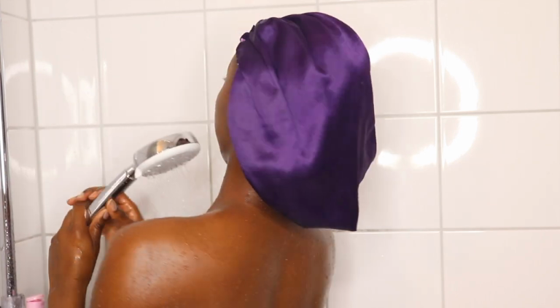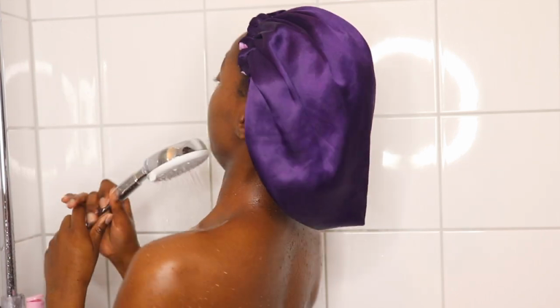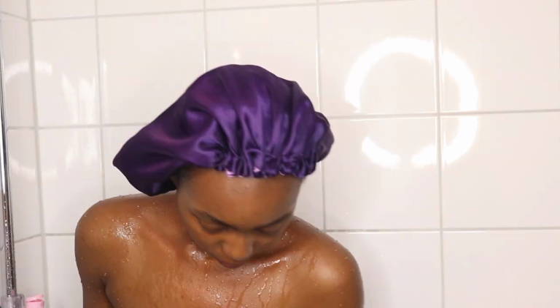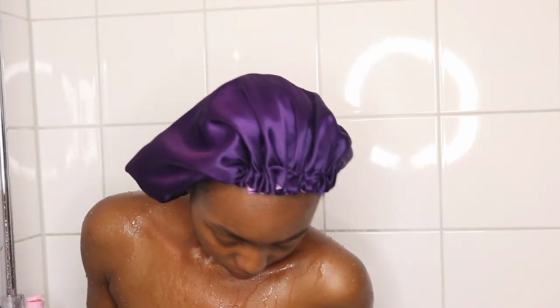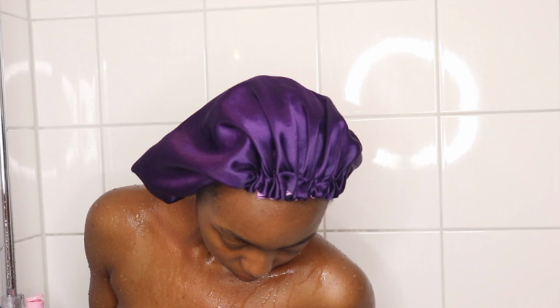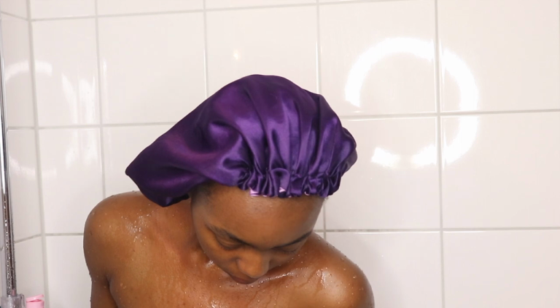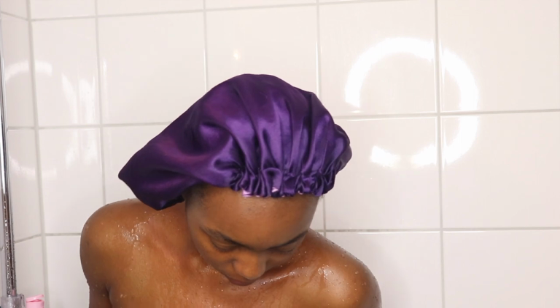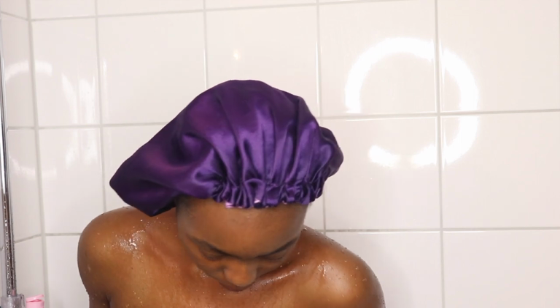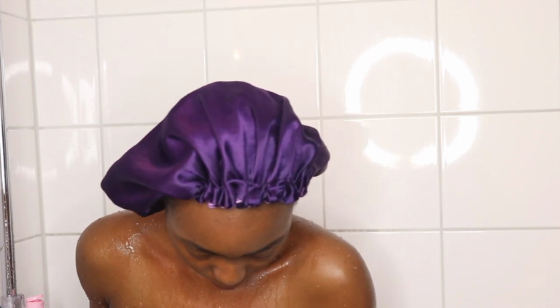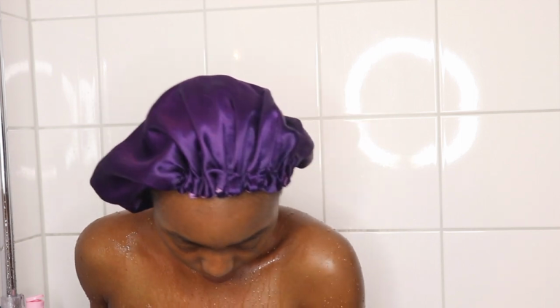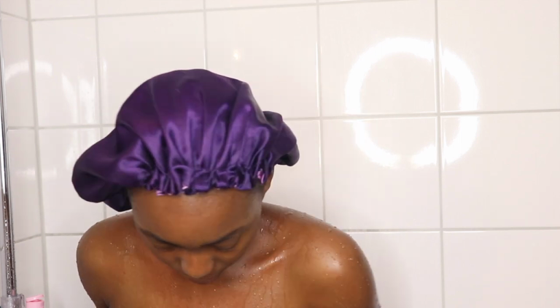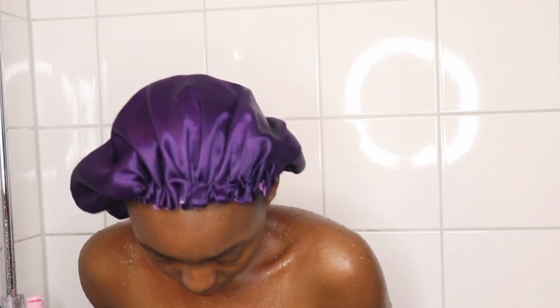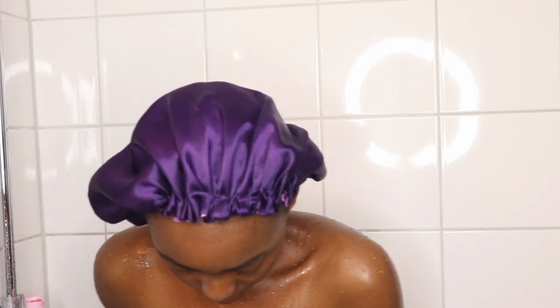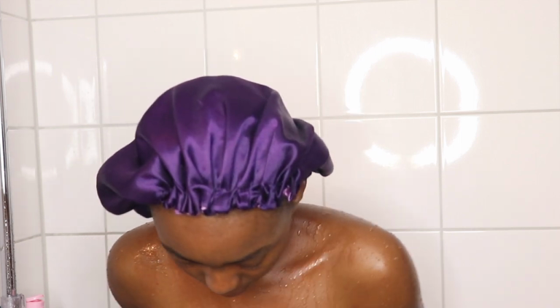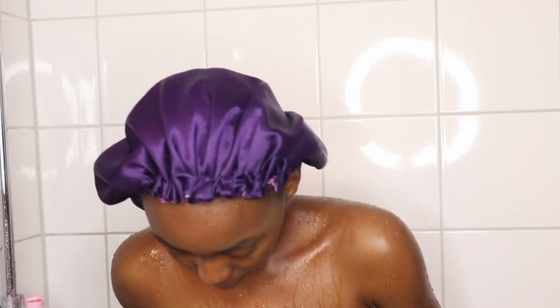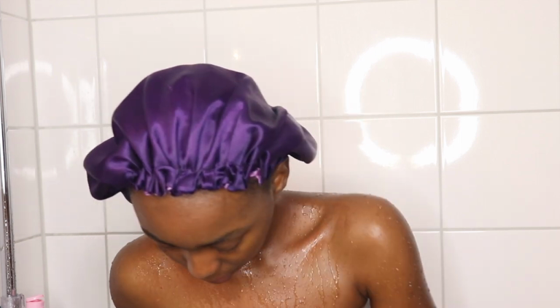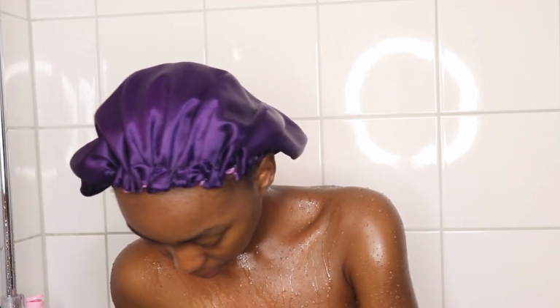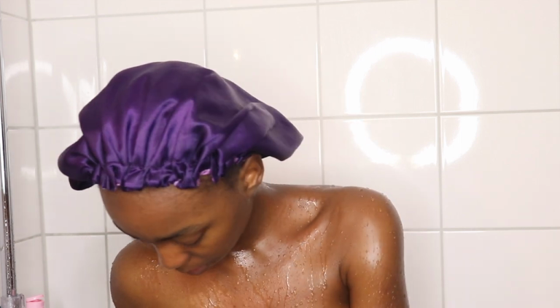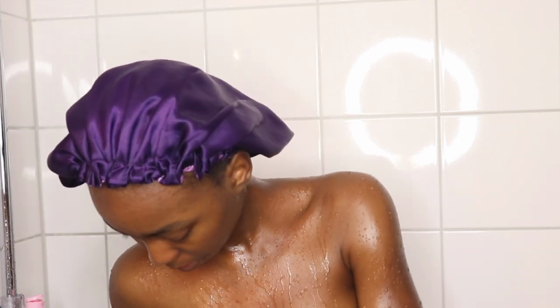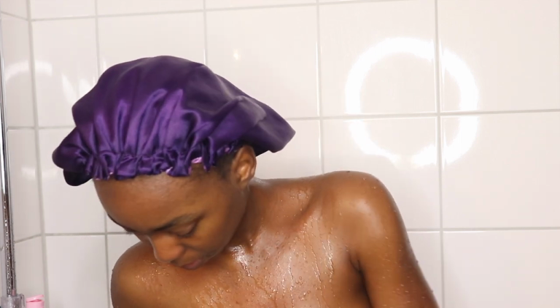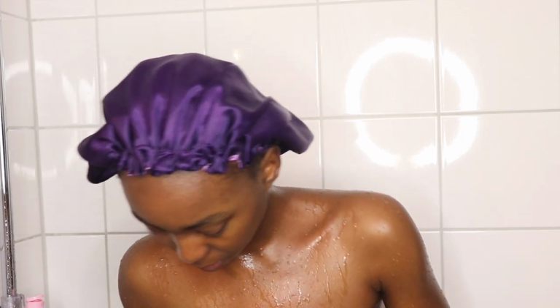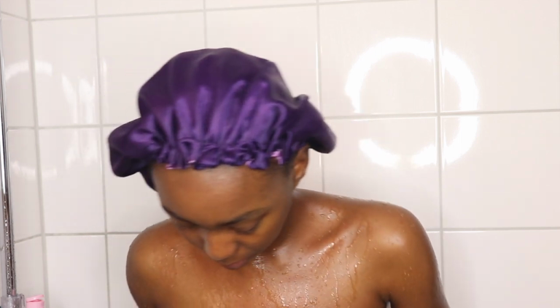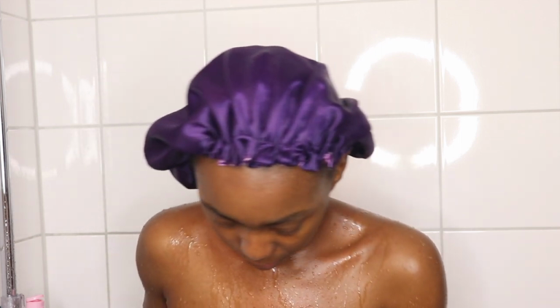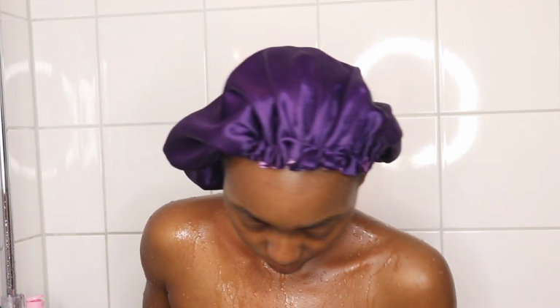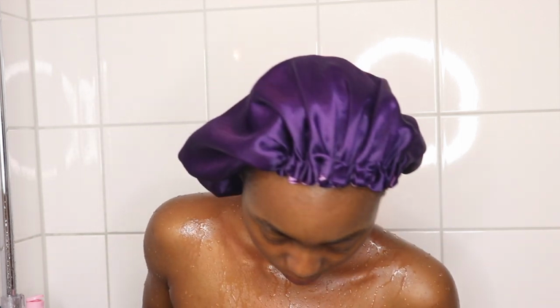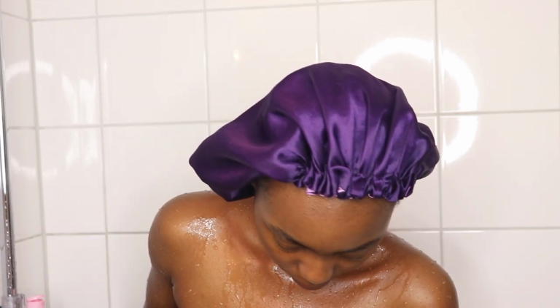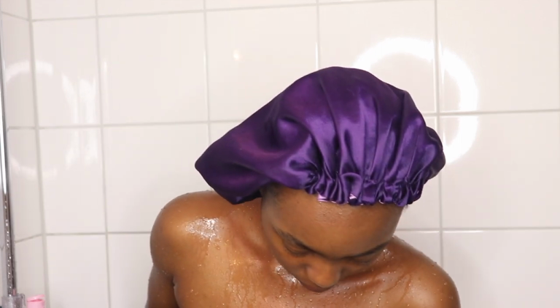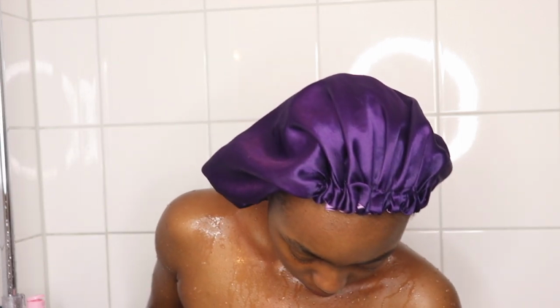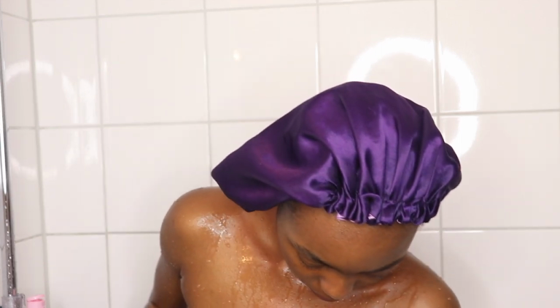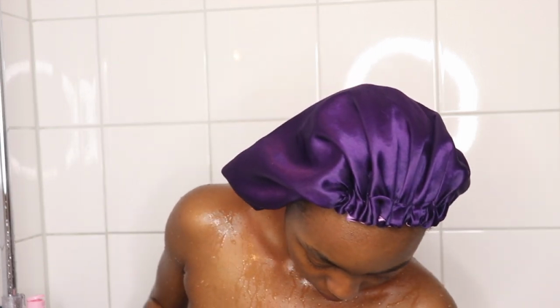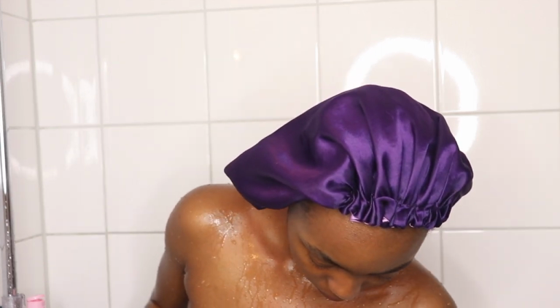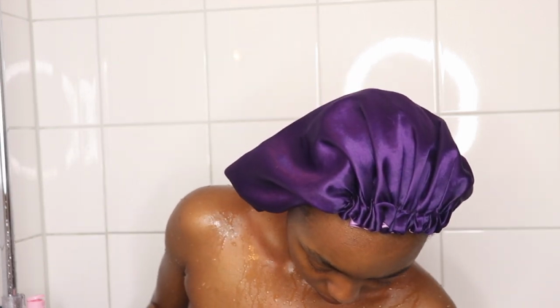I'm rinsing everything including between my feet — make sure you wash your feet, guys!